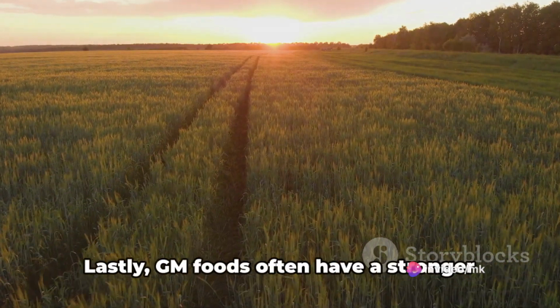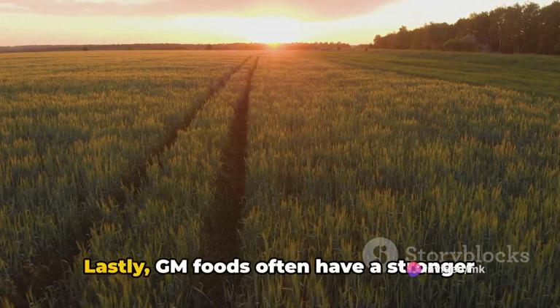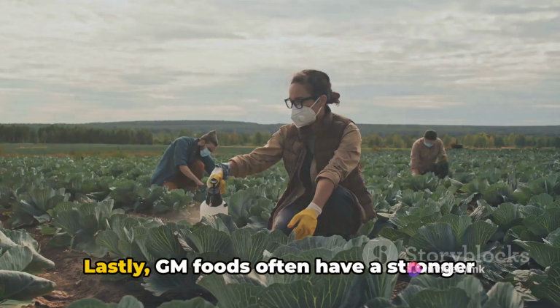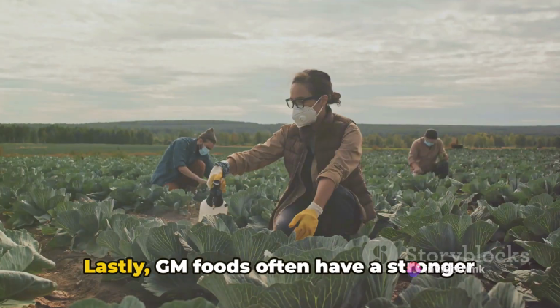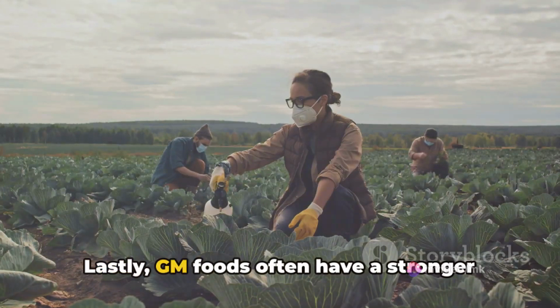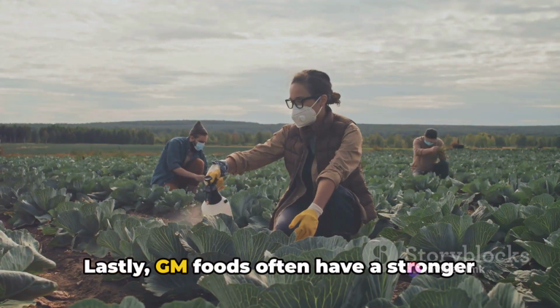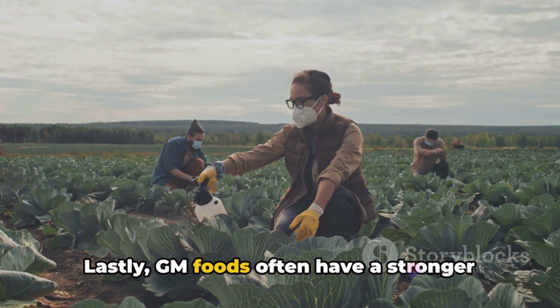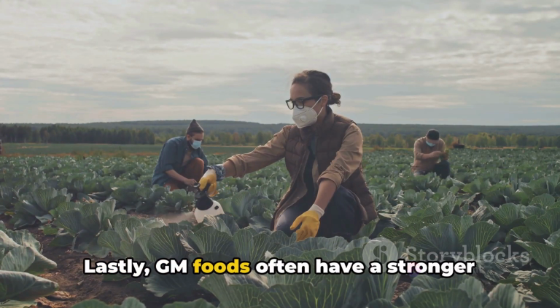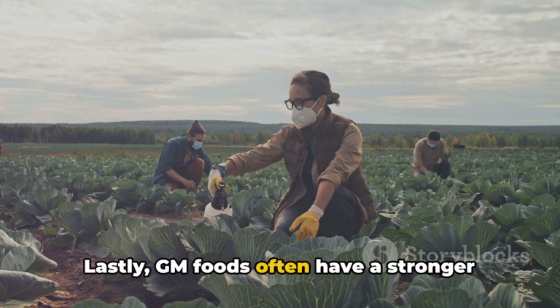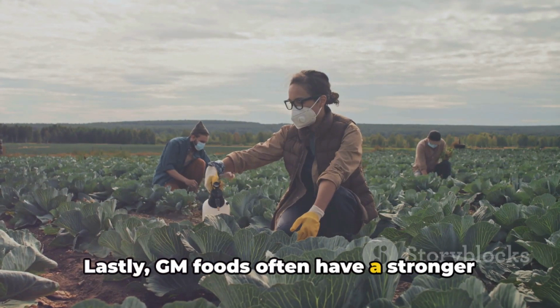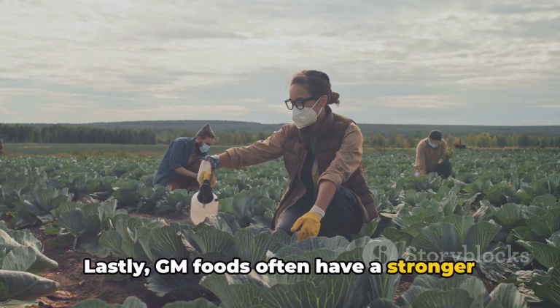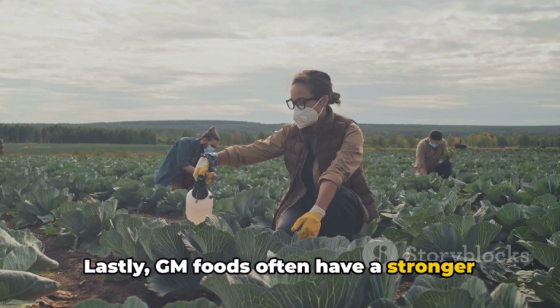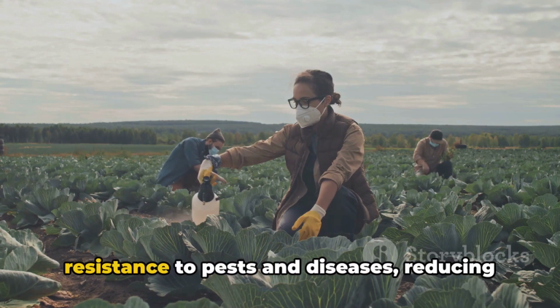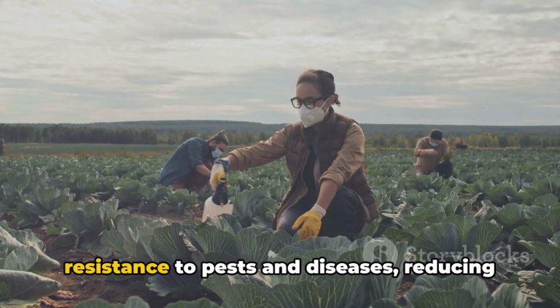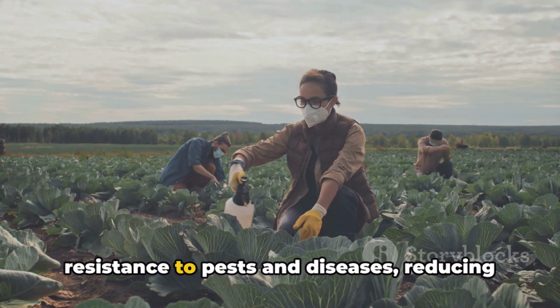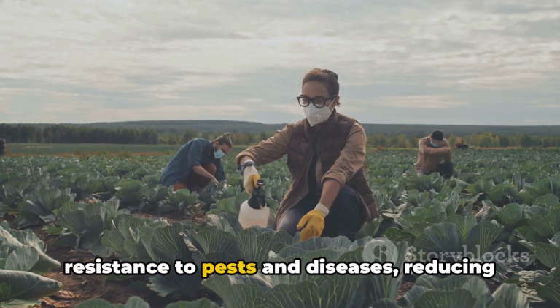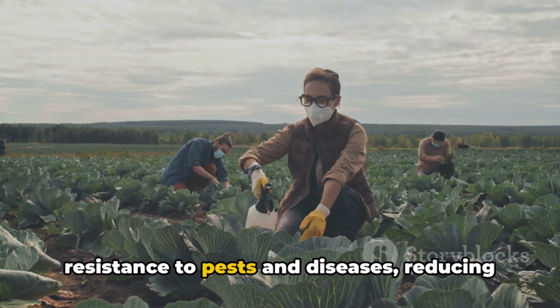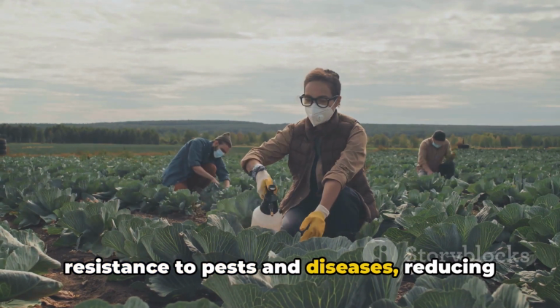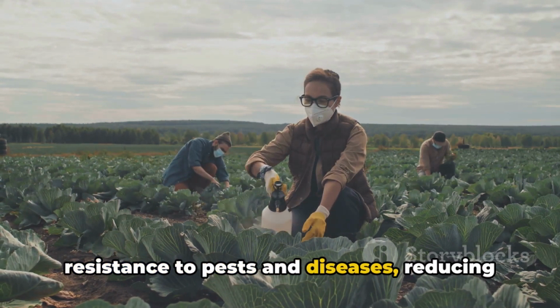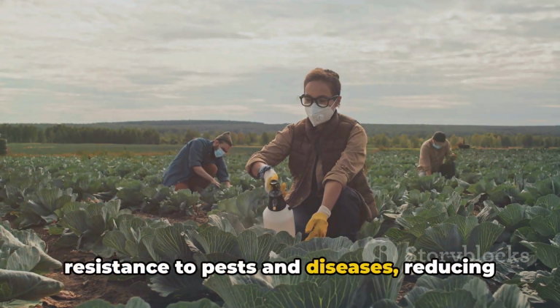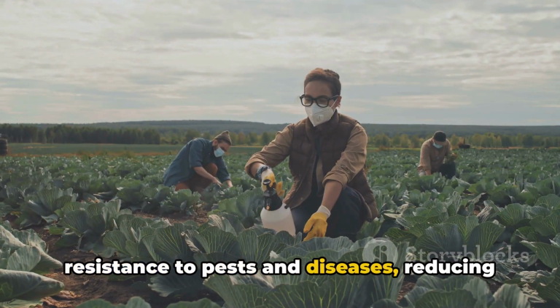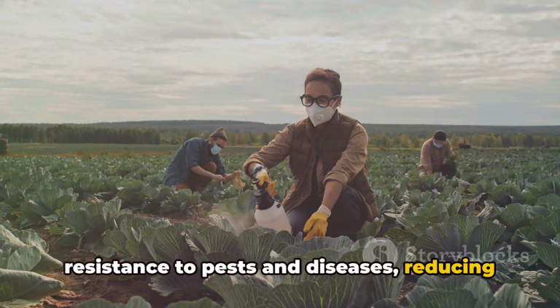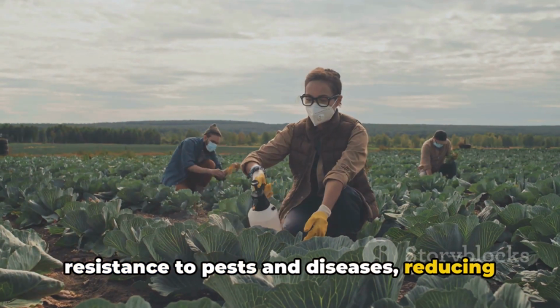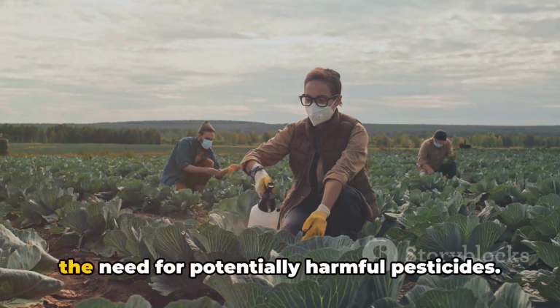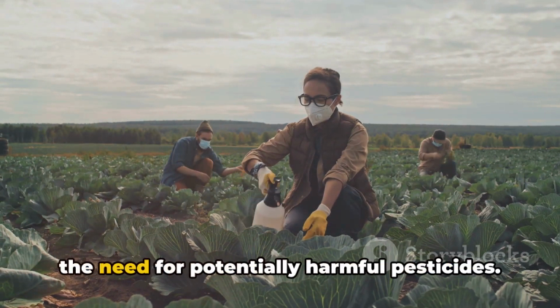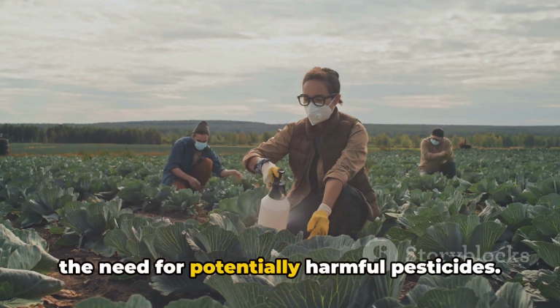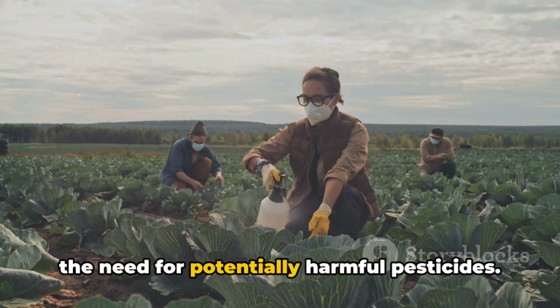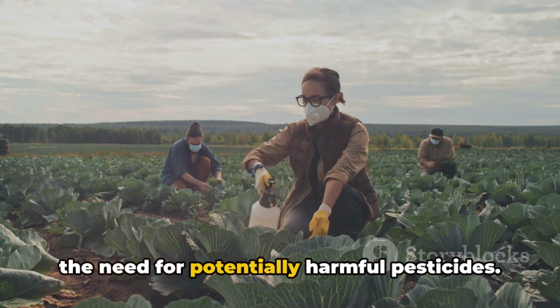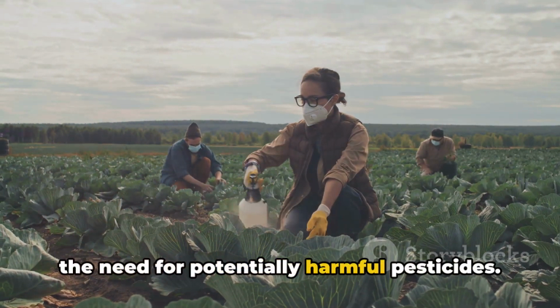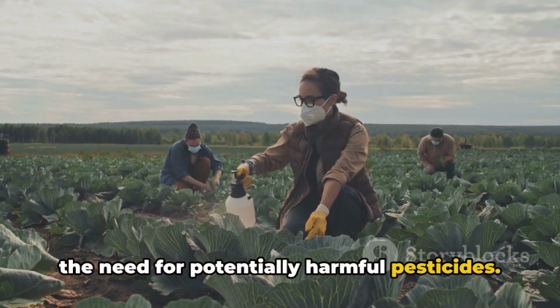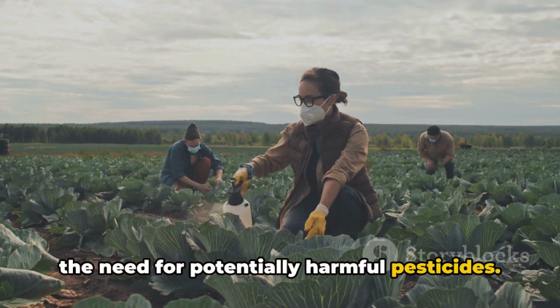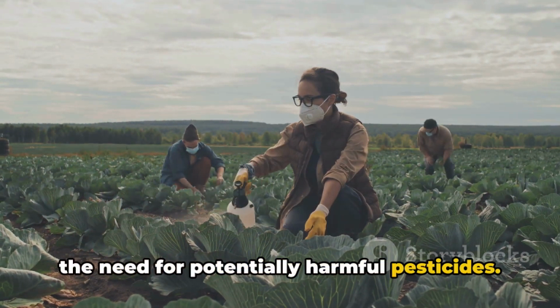Lastly, GM foods often have a stronger resistance to pests and diseases, reducing the need for potentially harmful pesticides.